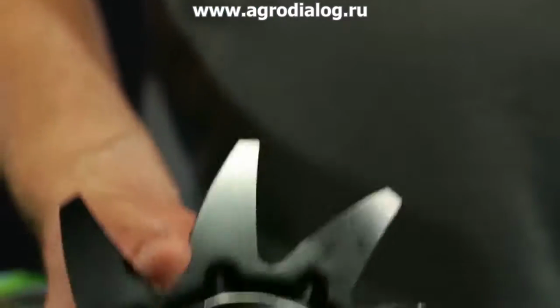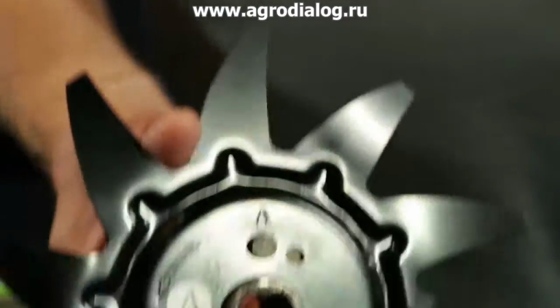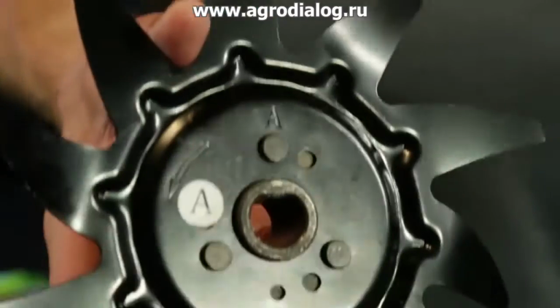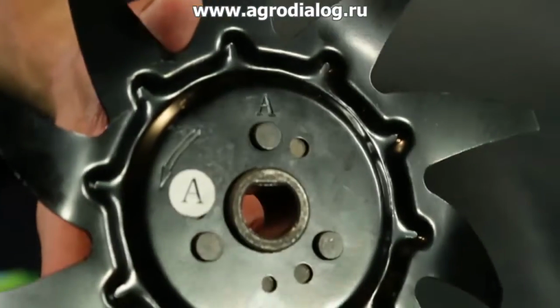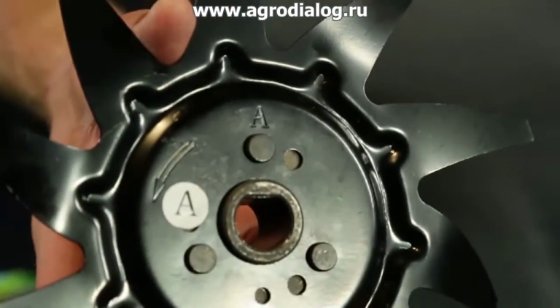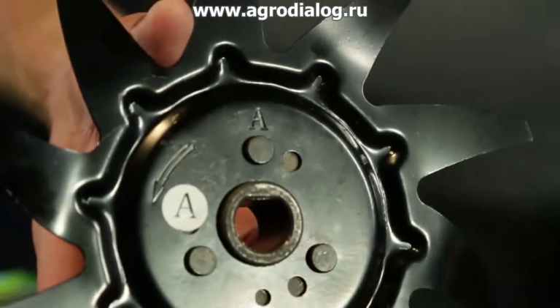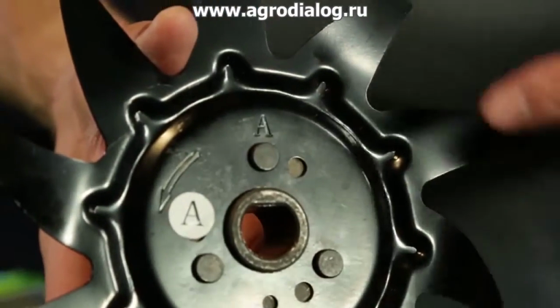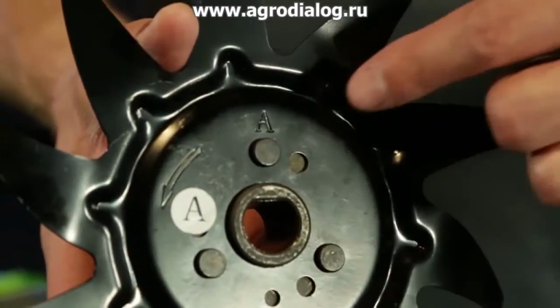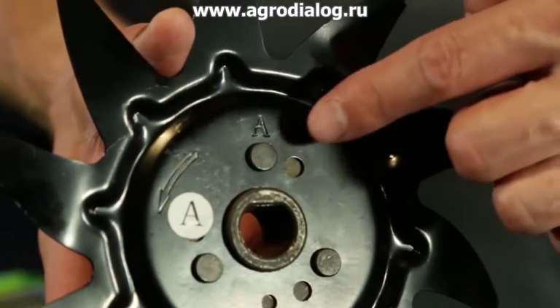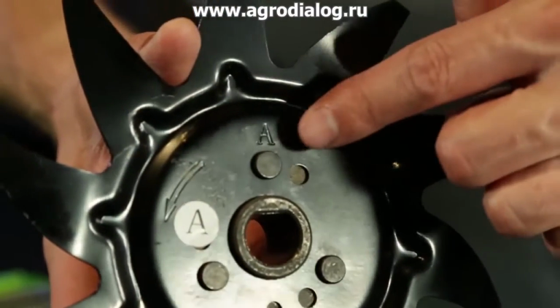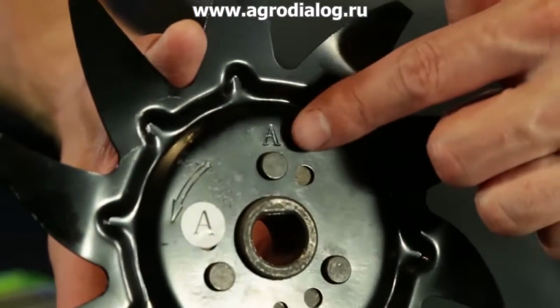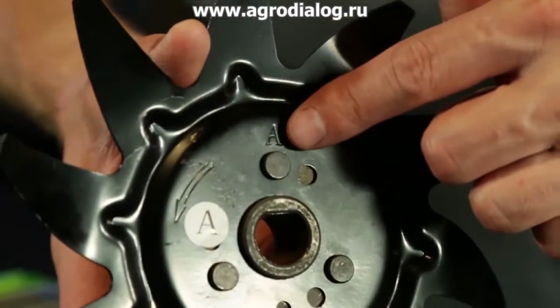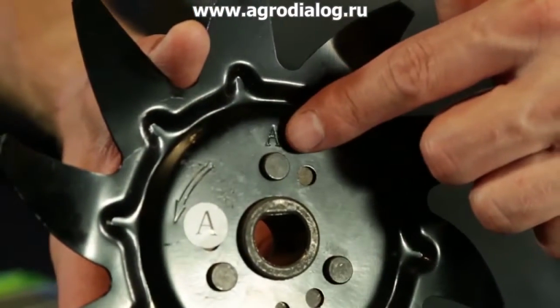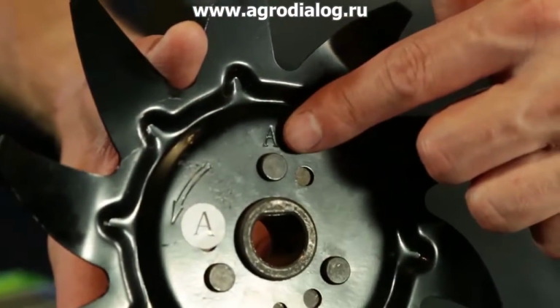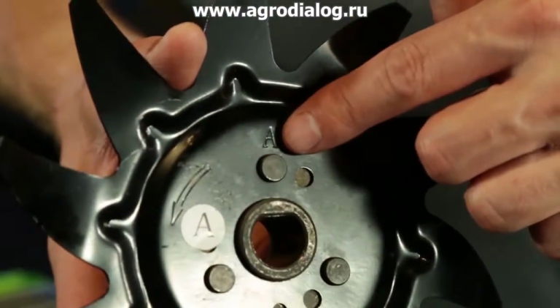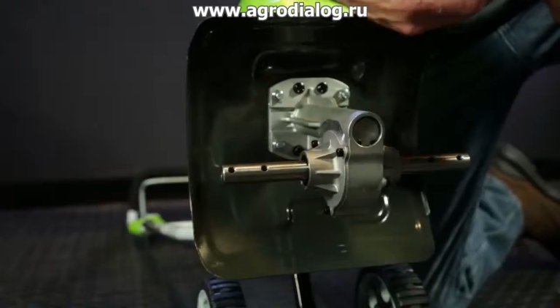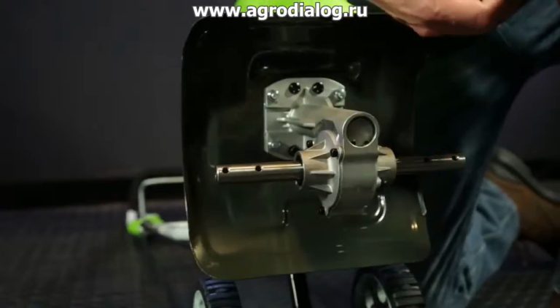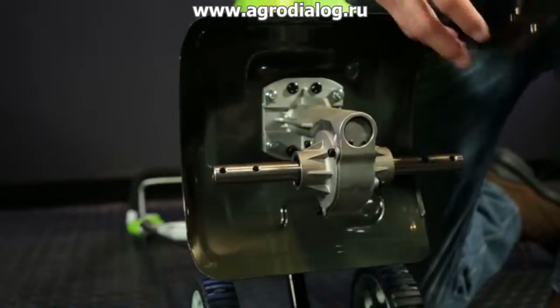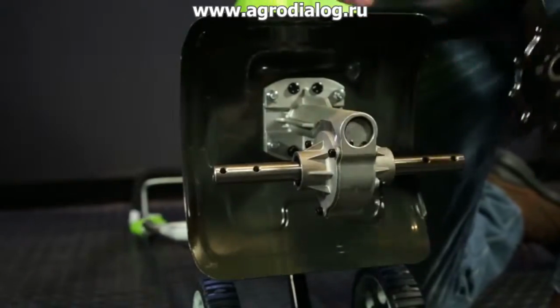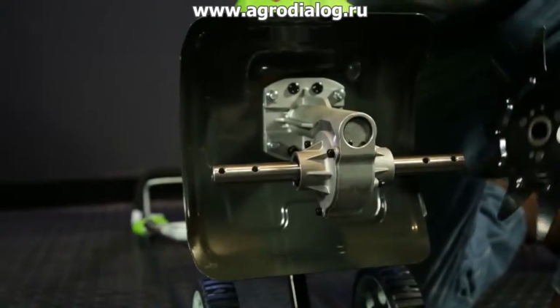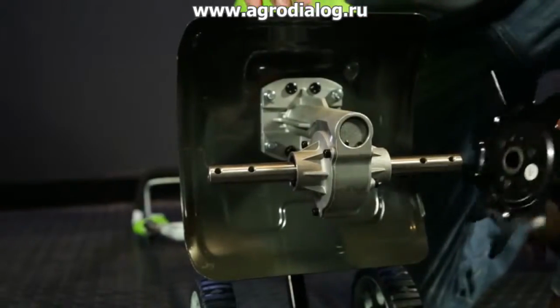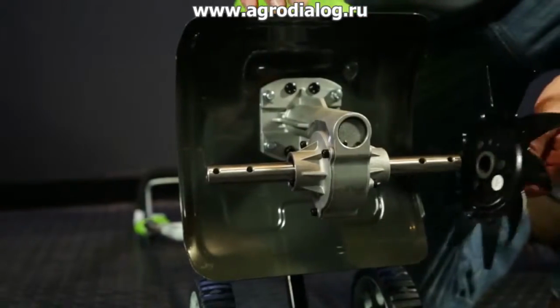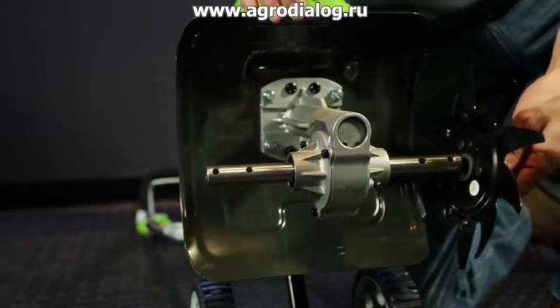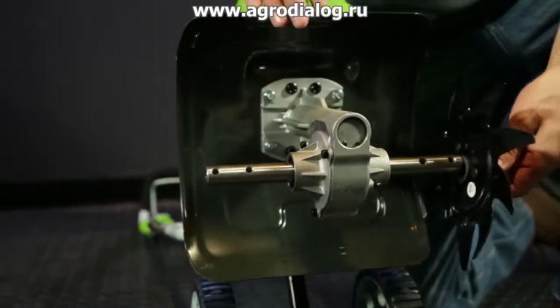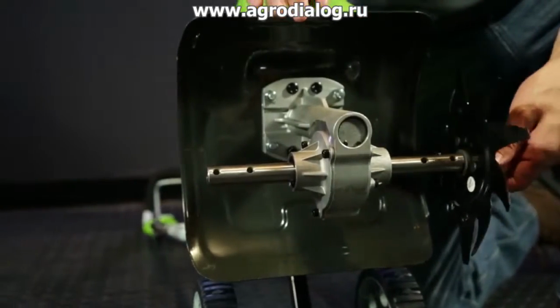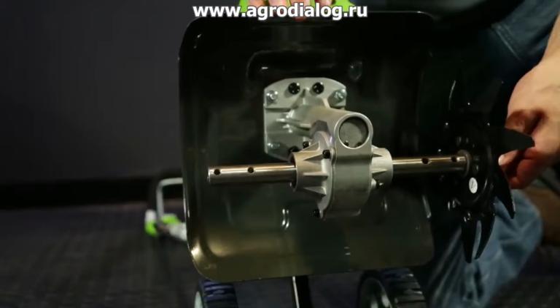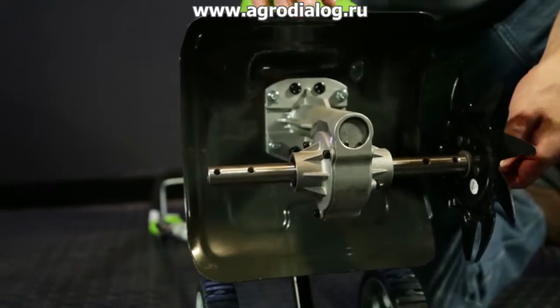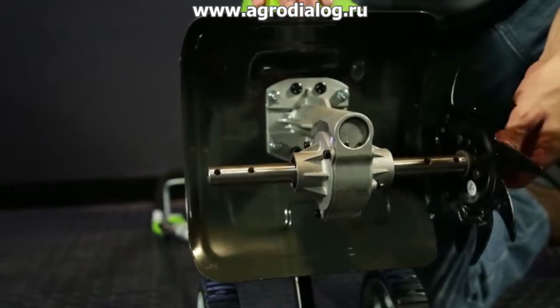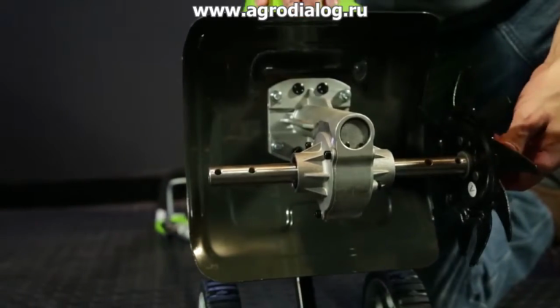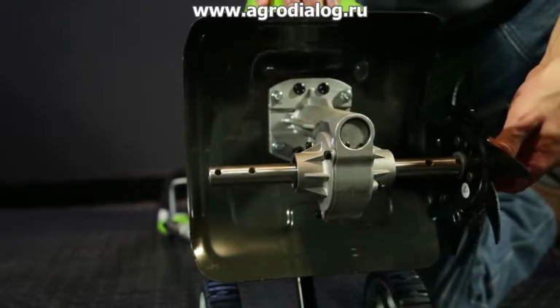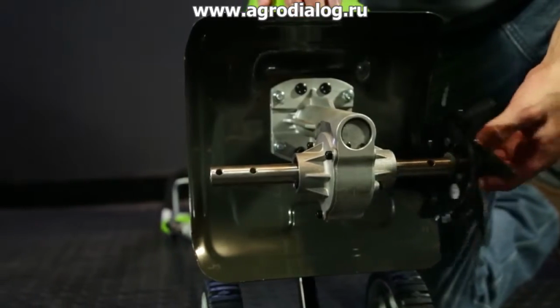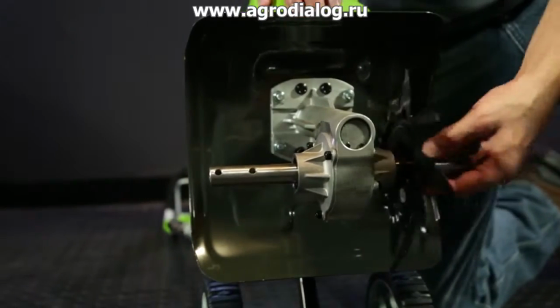Place tine A onto the right side of the gearbox. The stamped side should face in toward the gearbox.